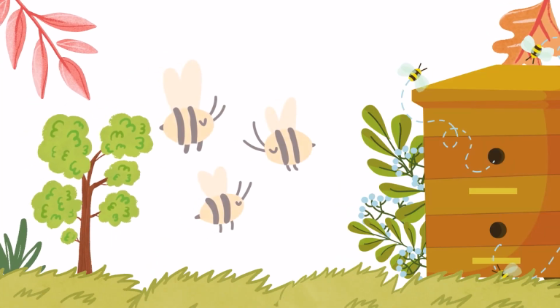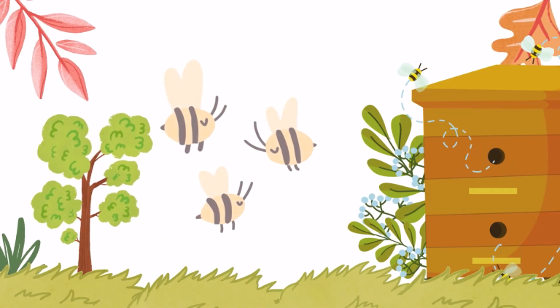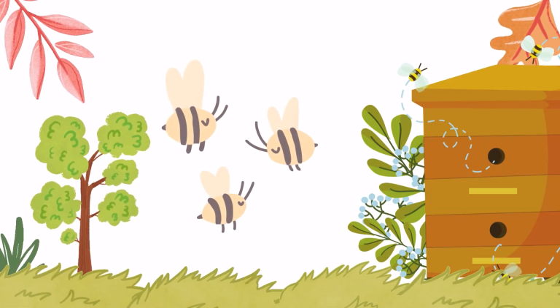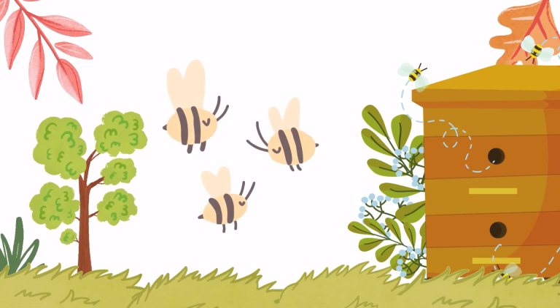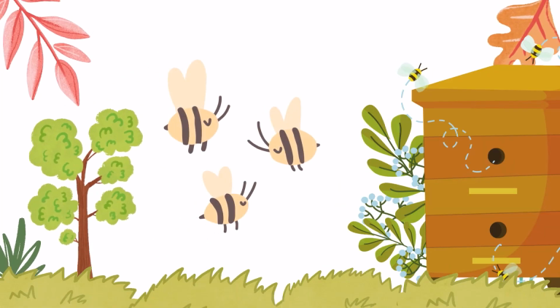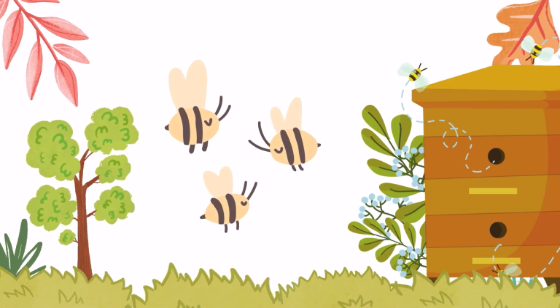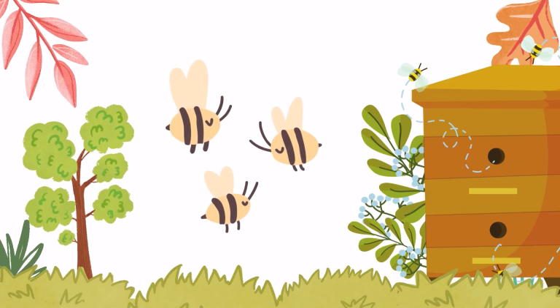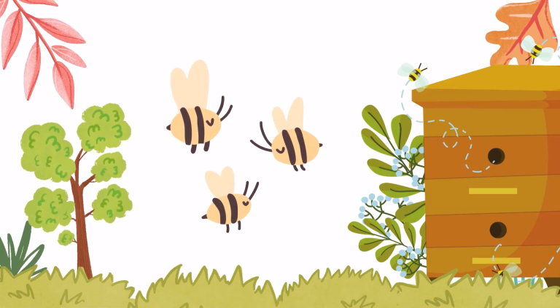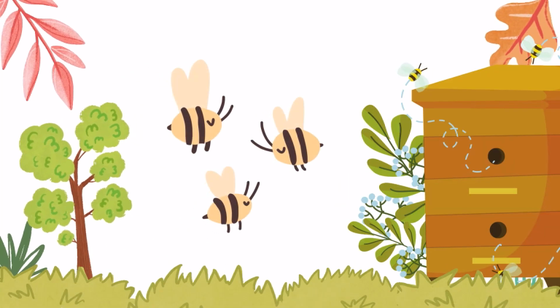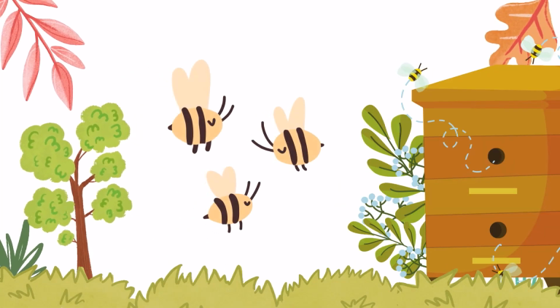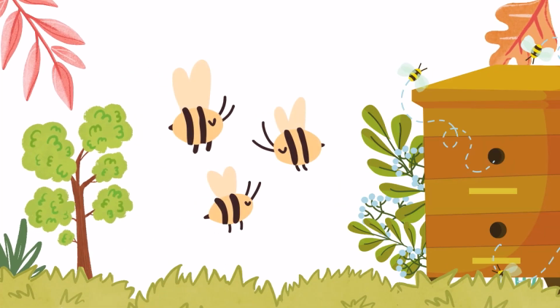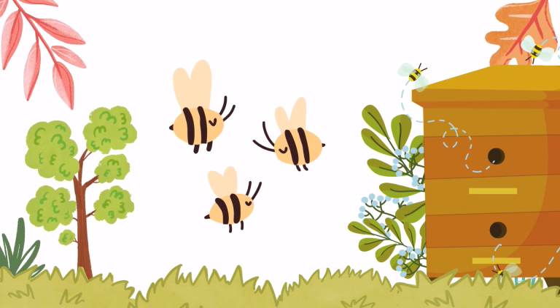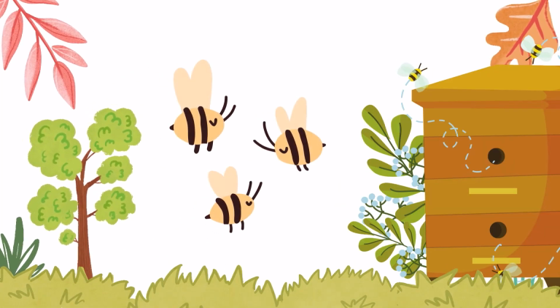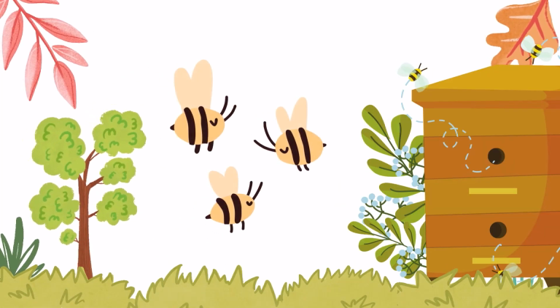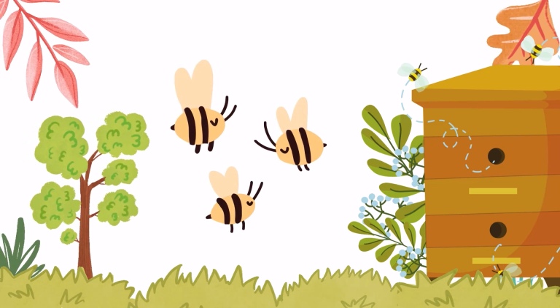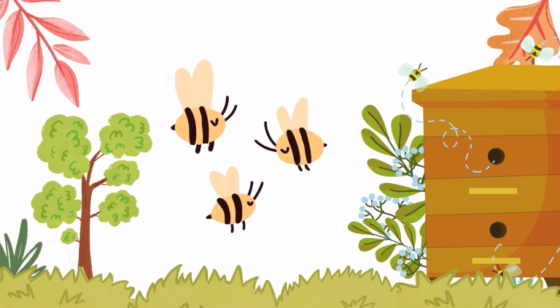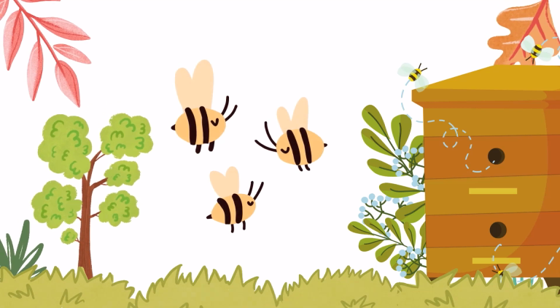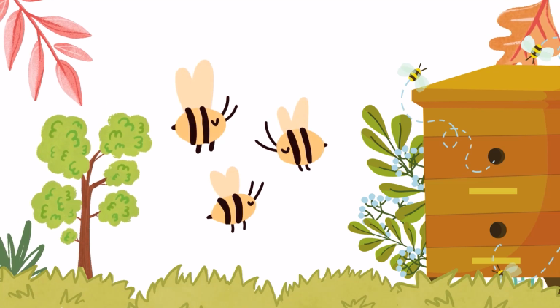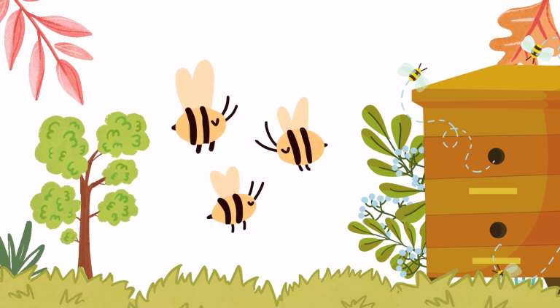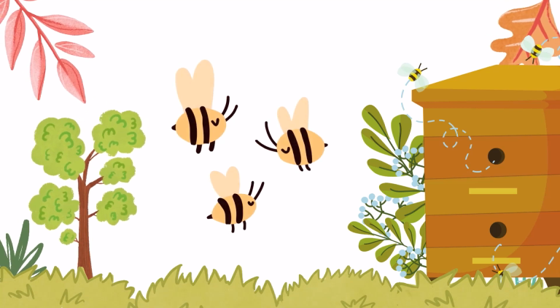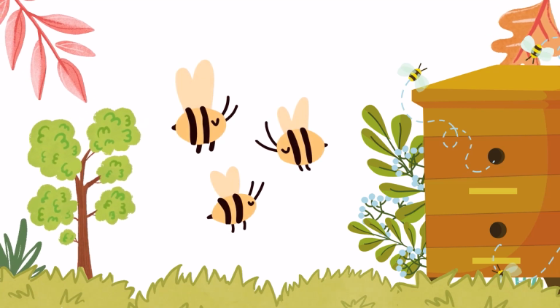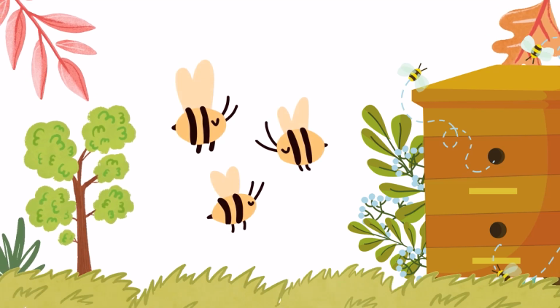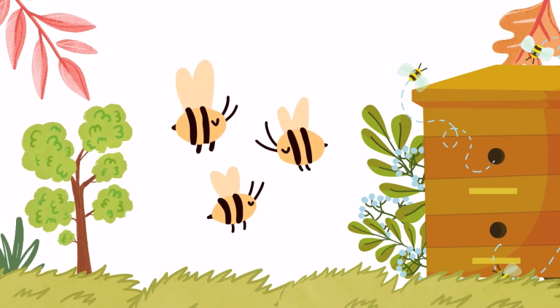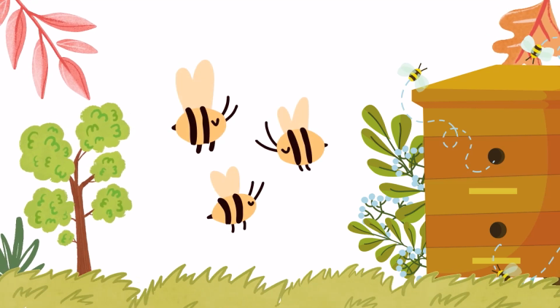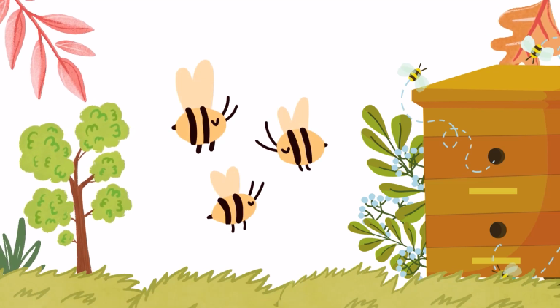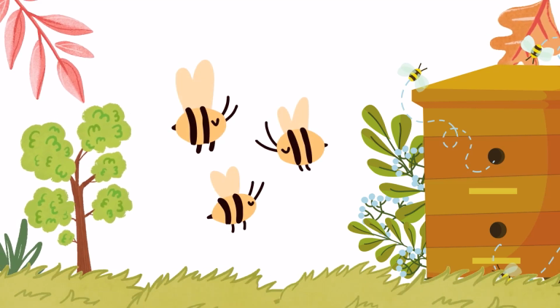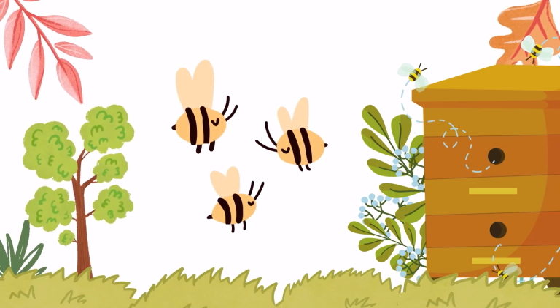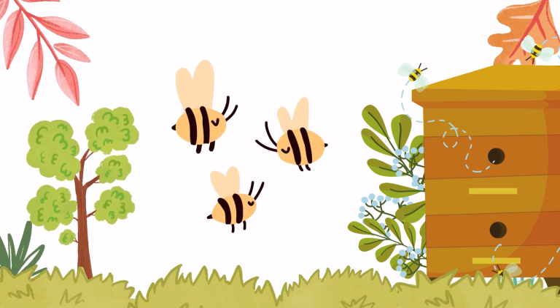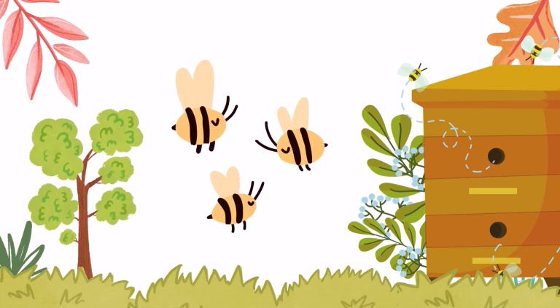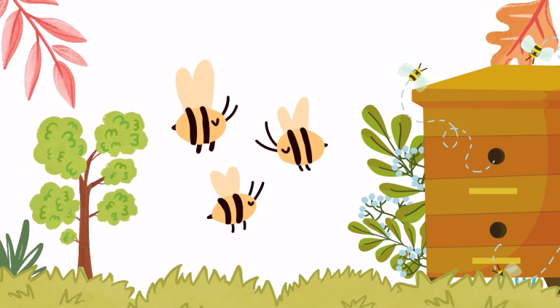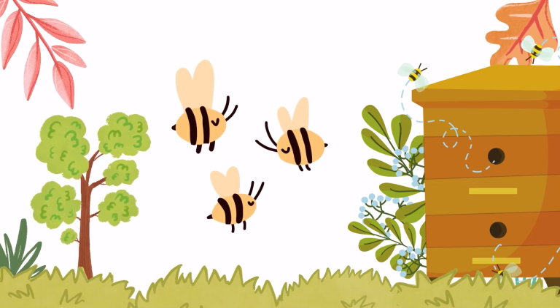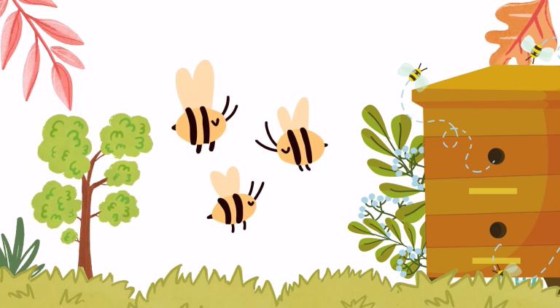Male bees in the hive are called drones and they do not have a stinger.